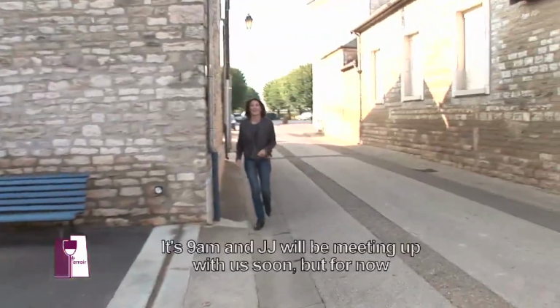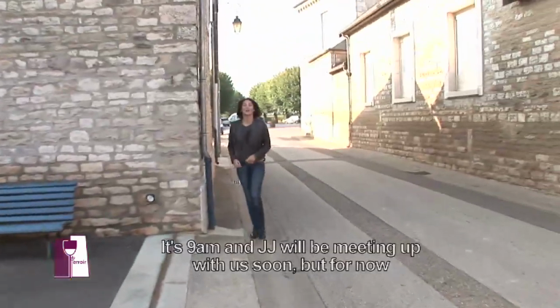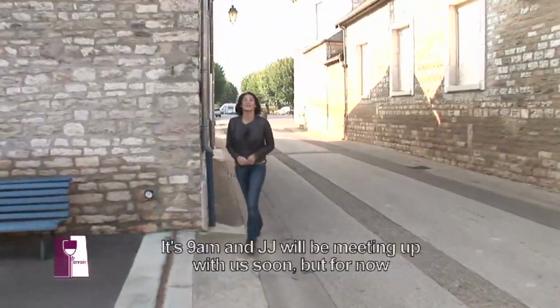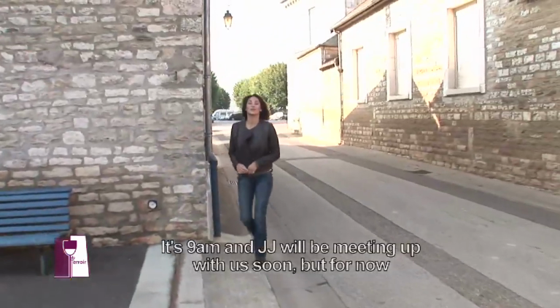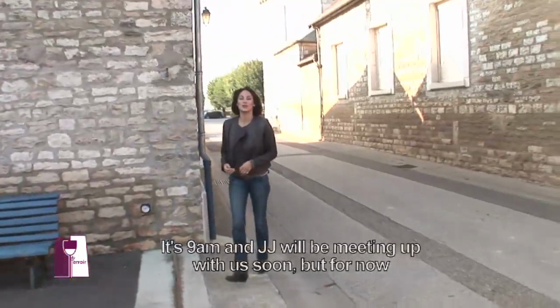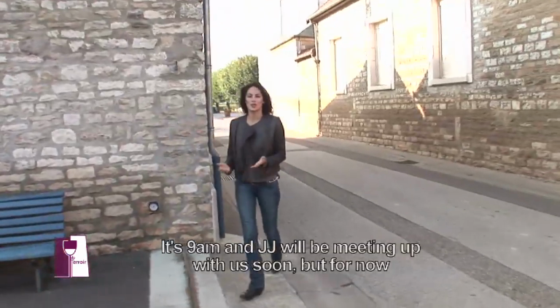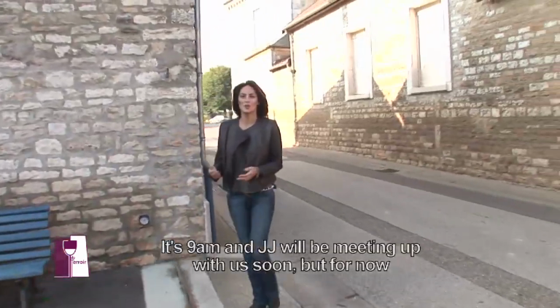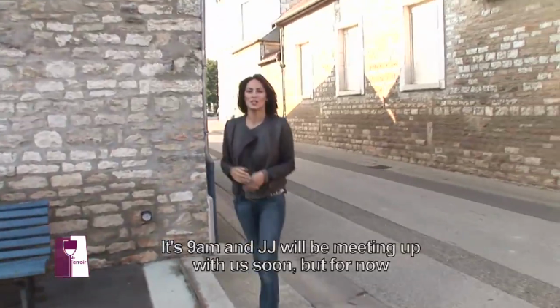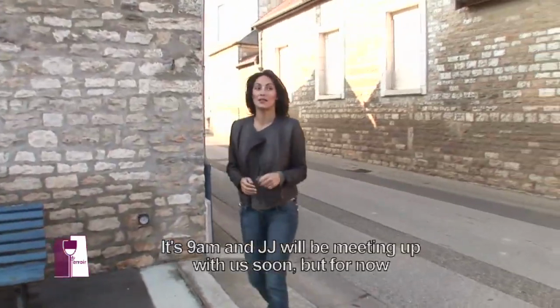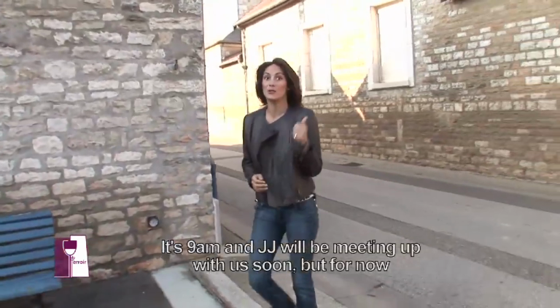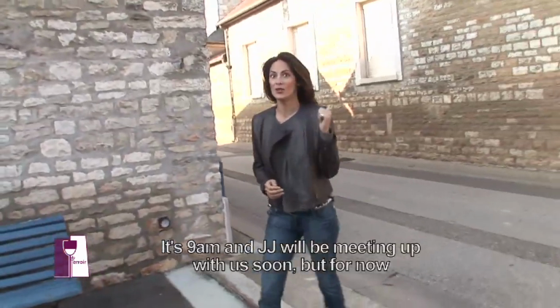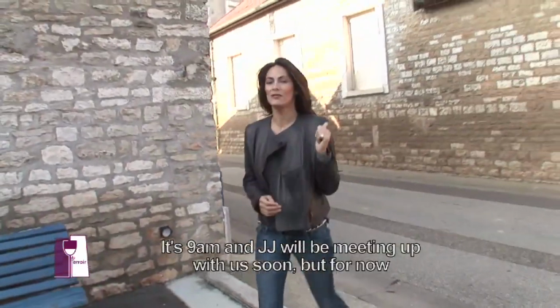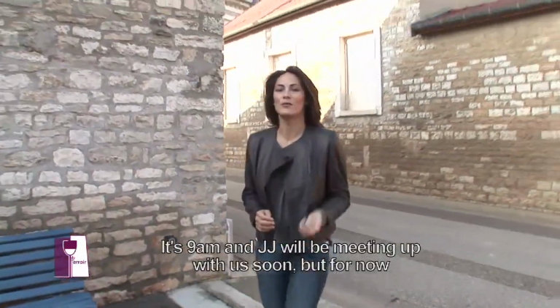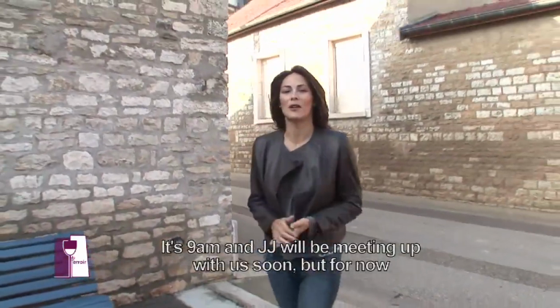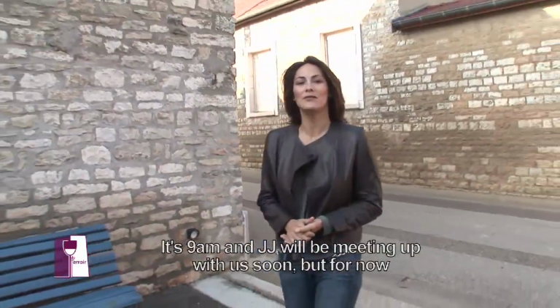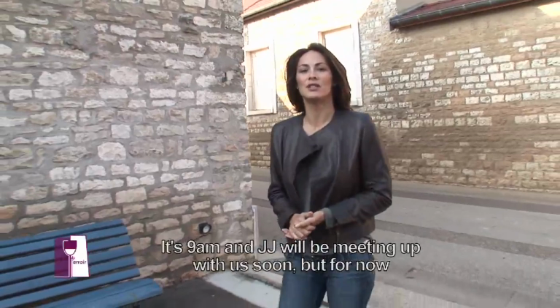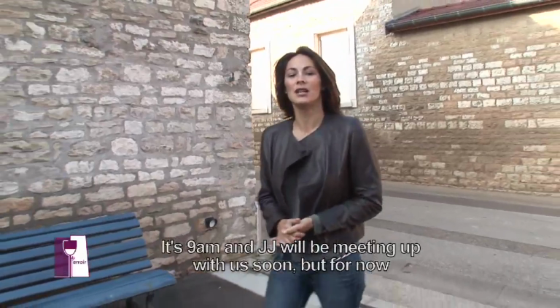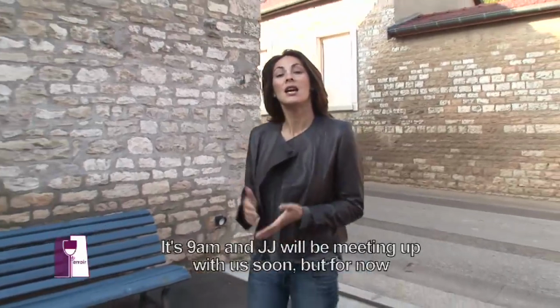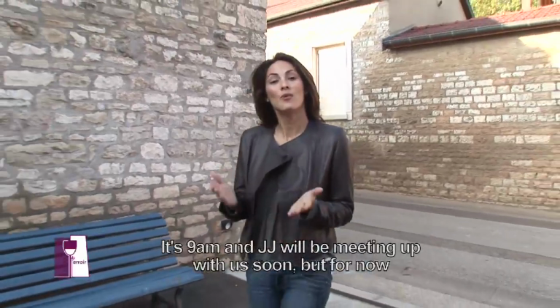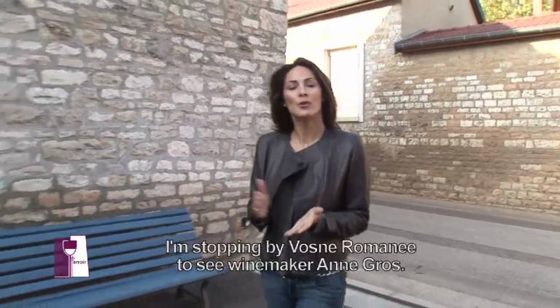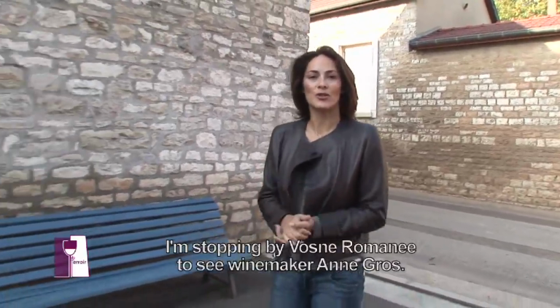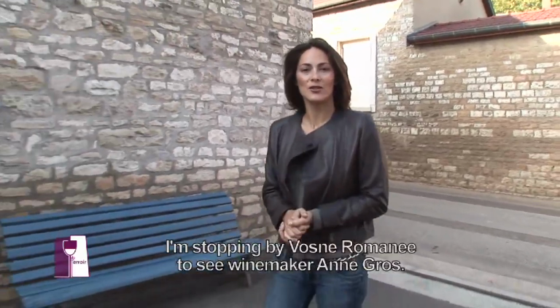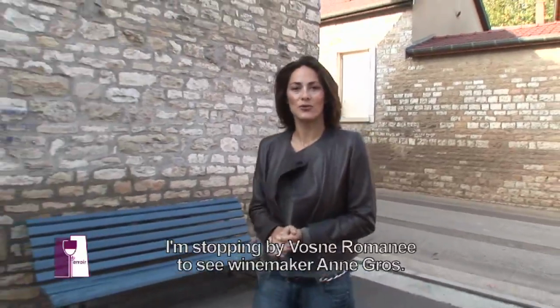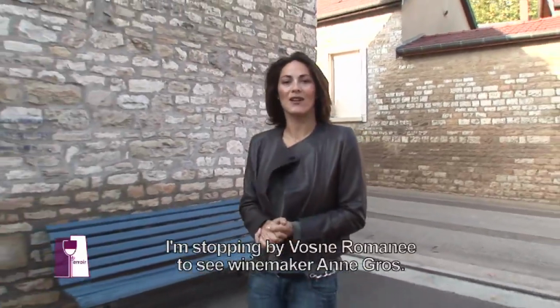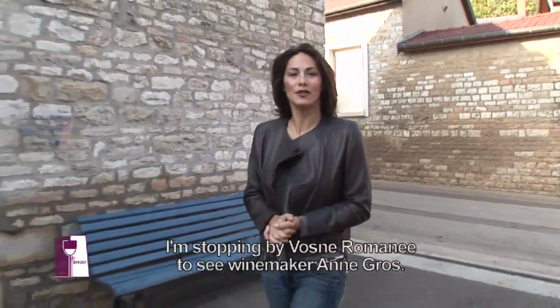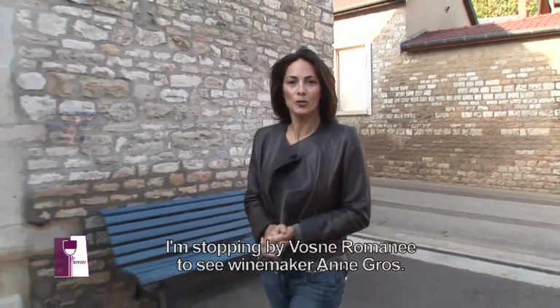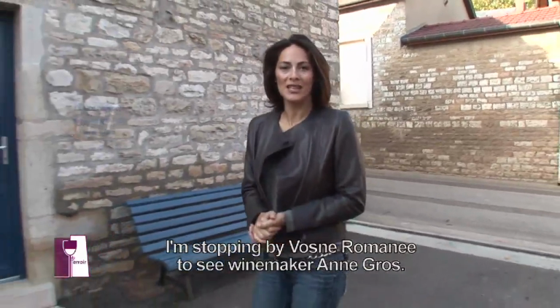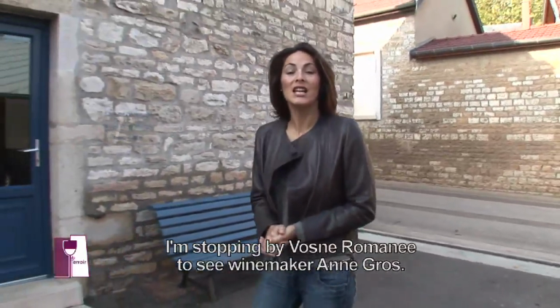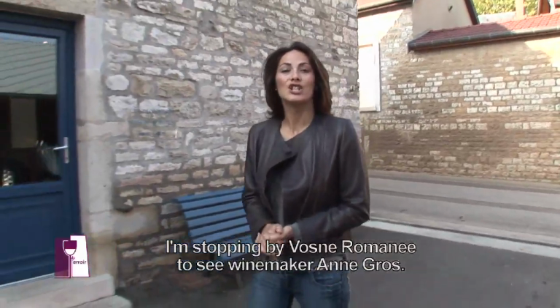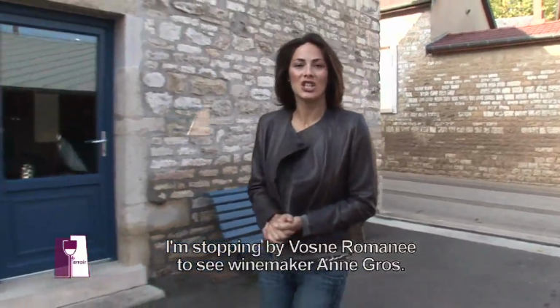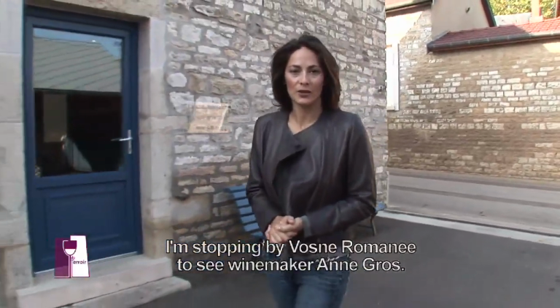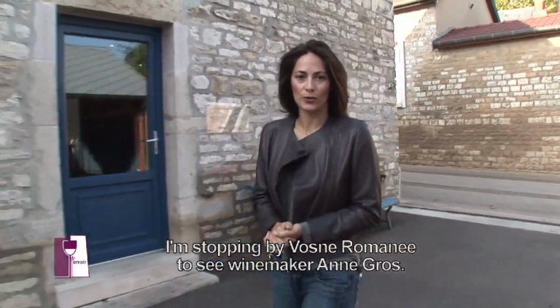Il est 9h. Jean-Jérôme est déjà parti dans les vignes pour faire un petit footing. Moi, pendant ce temps-là, je suis à Vosne-Romanée, chez Anne Gros.